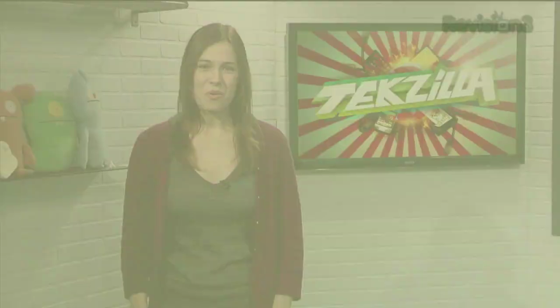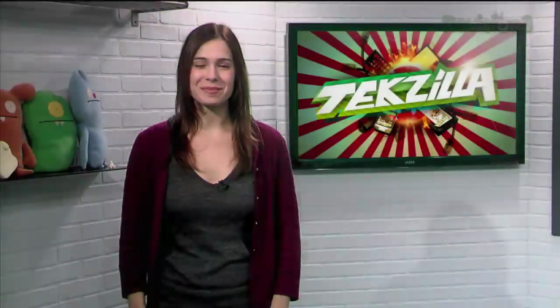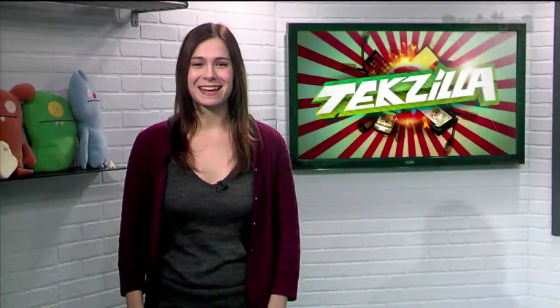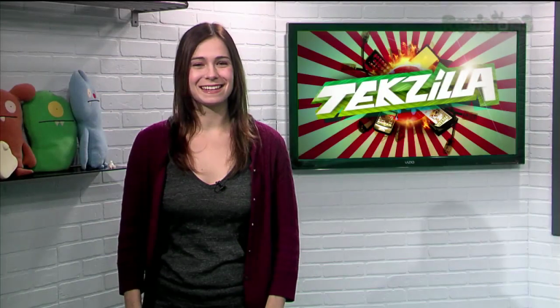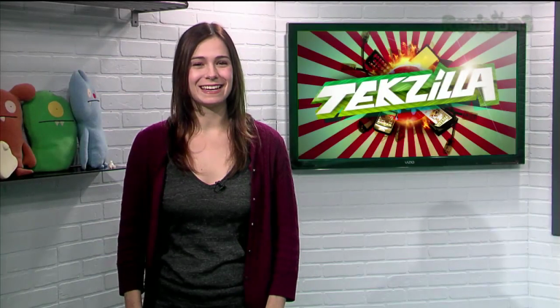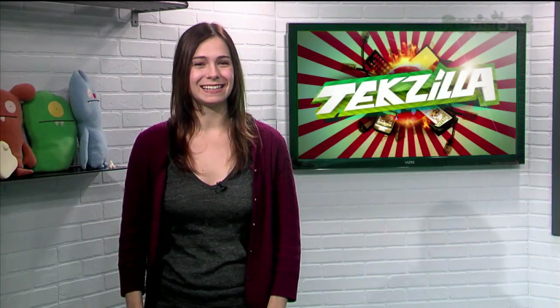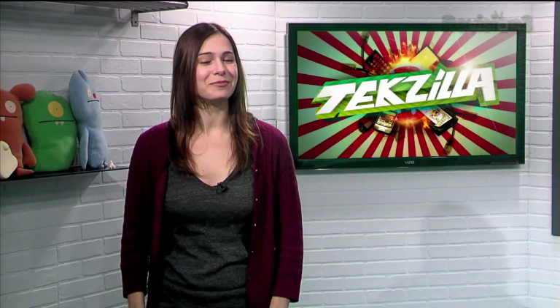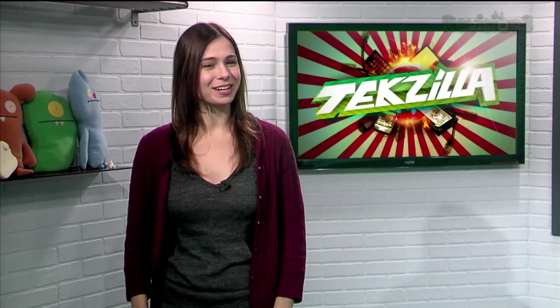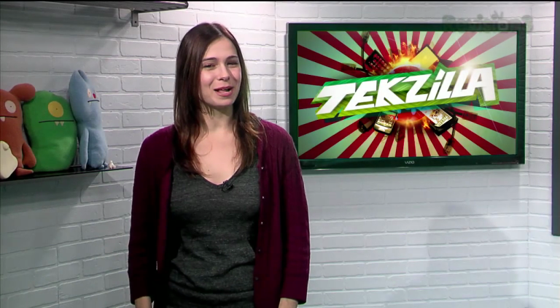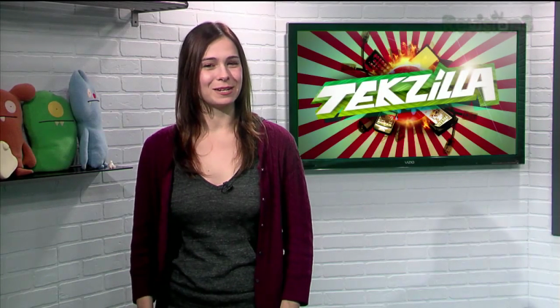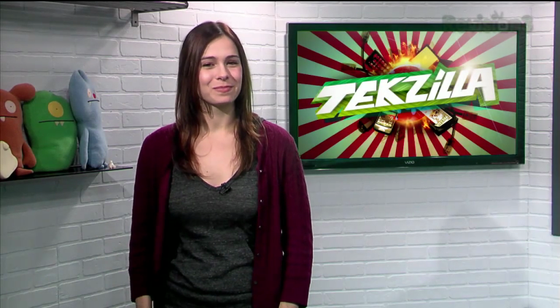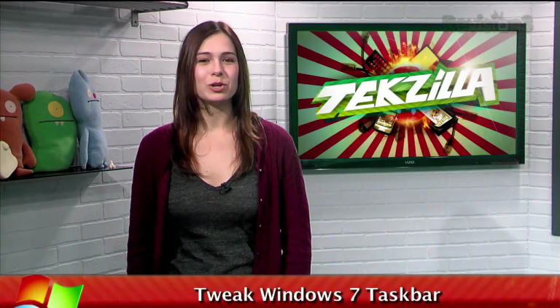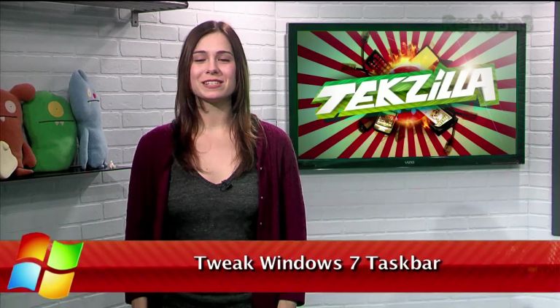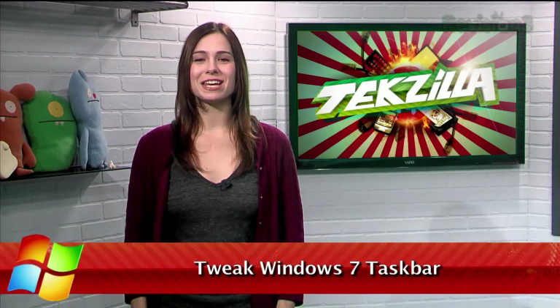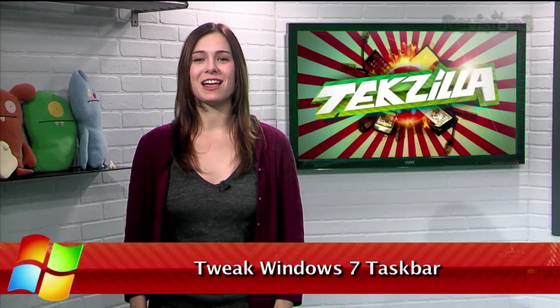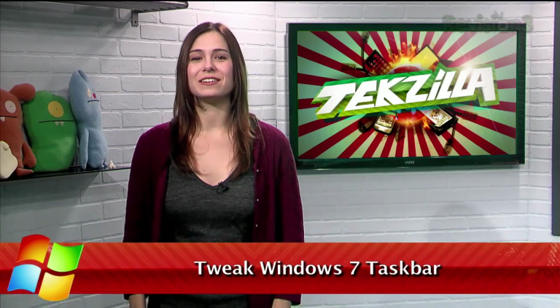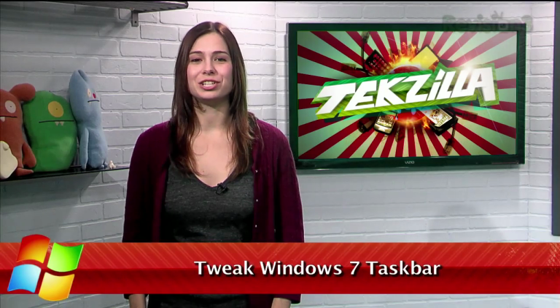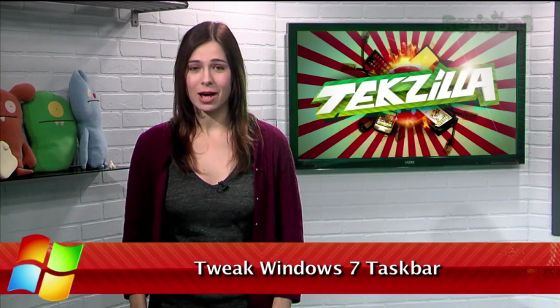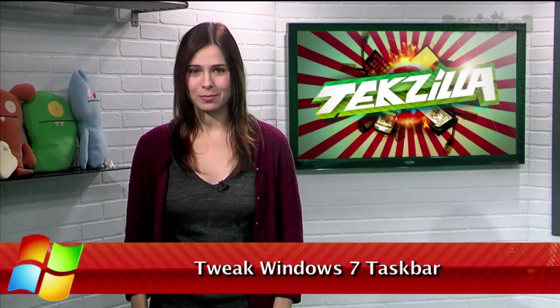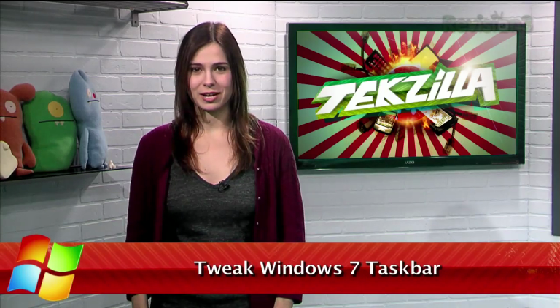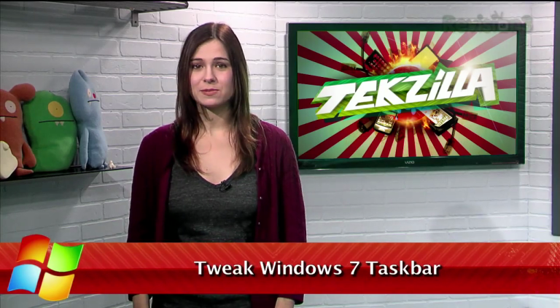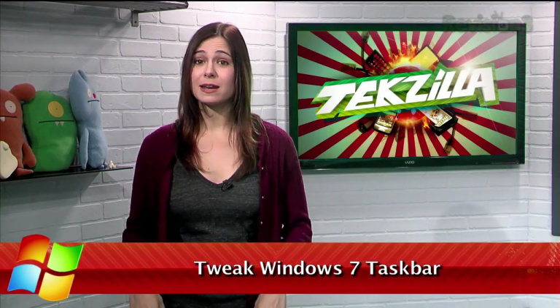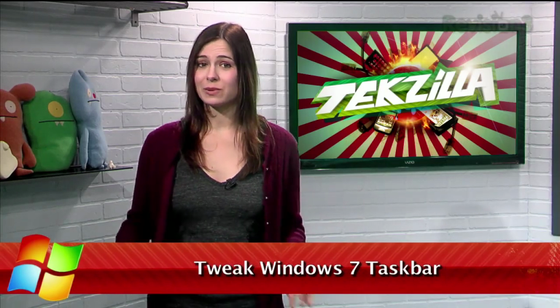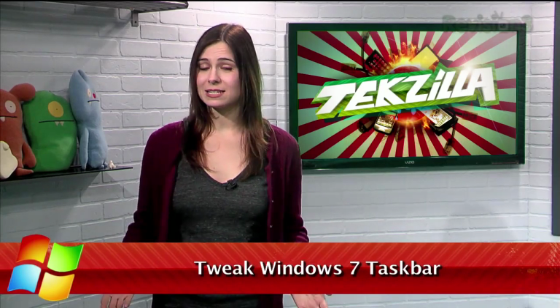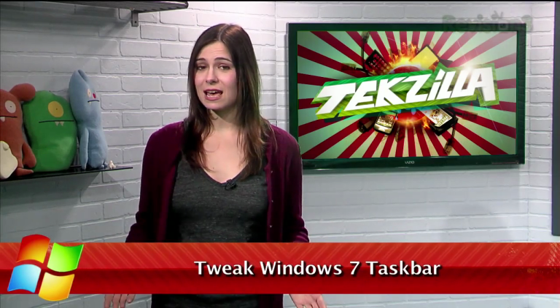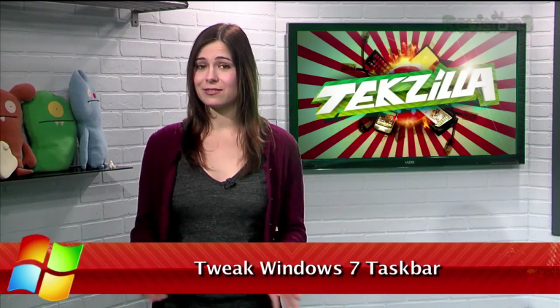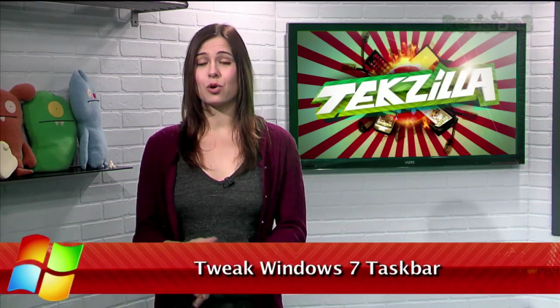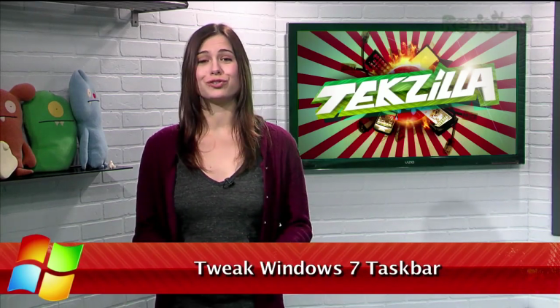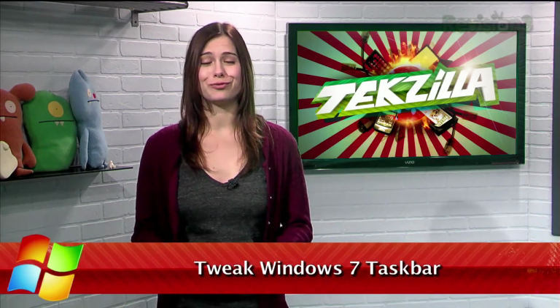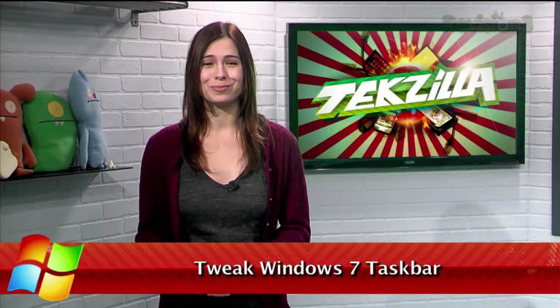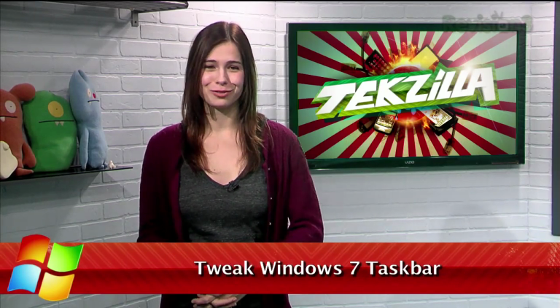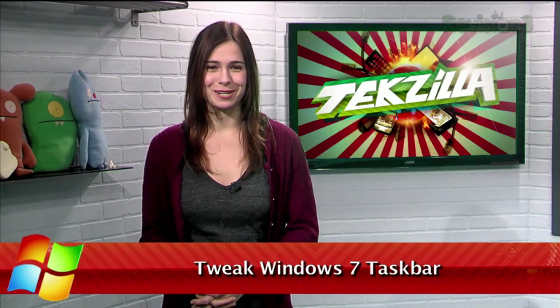Welcome to TechZilla Daily, I'm Veronica Belmont. Windows 7 has a lot of nifty UI upgrades, but as we like to say, there's always room for improvement.